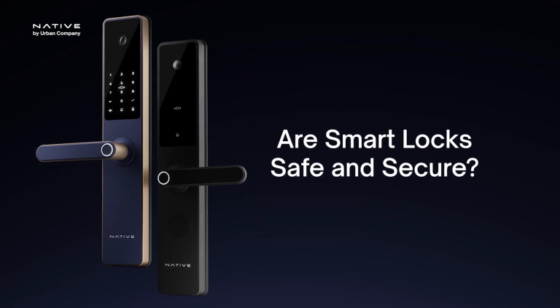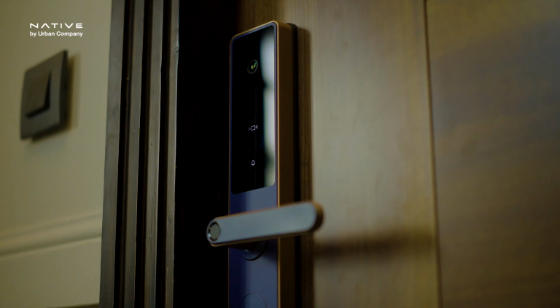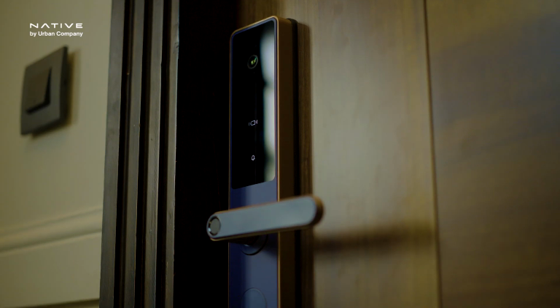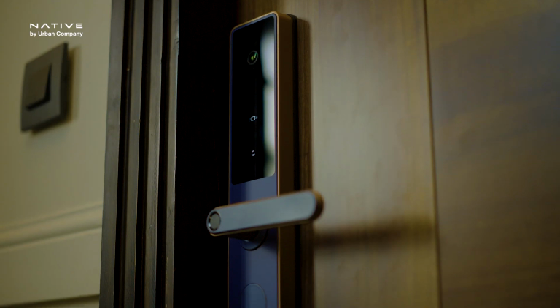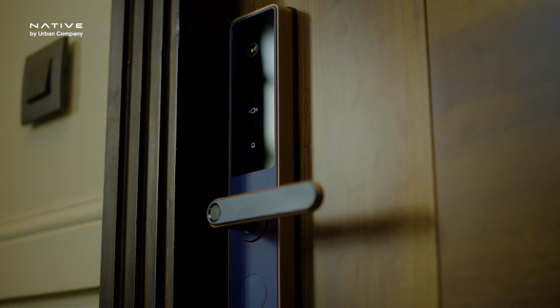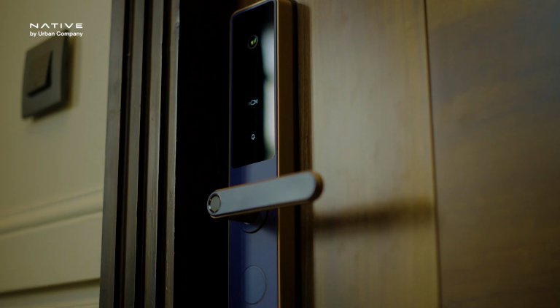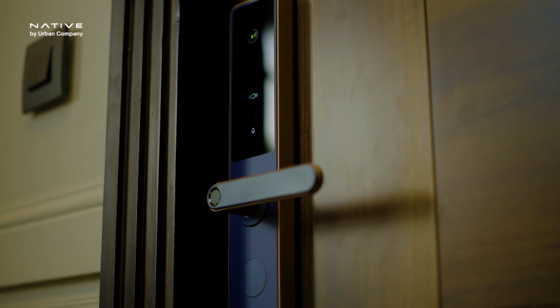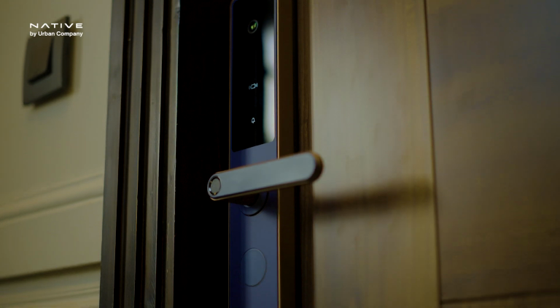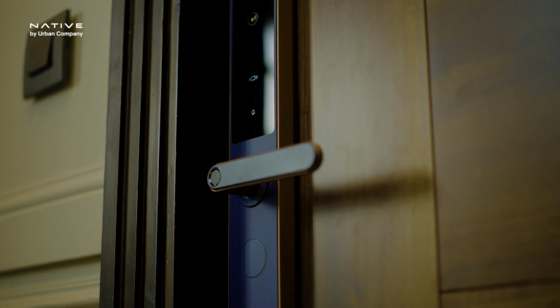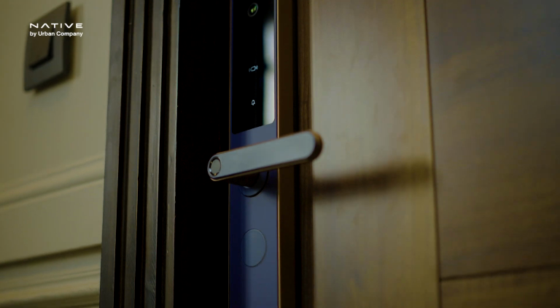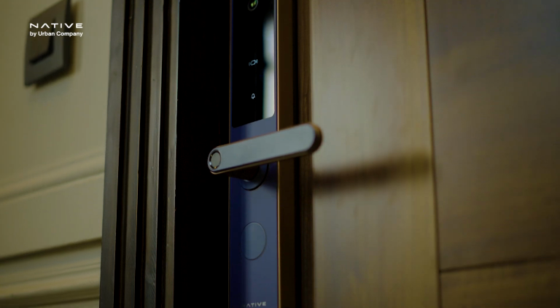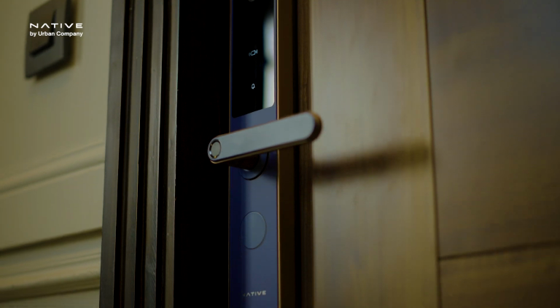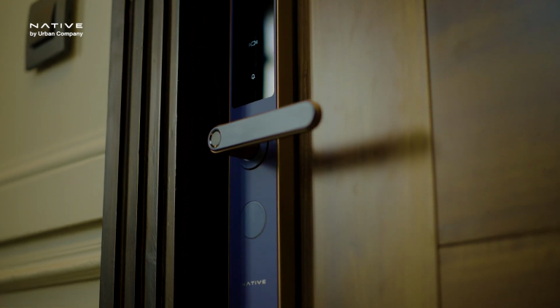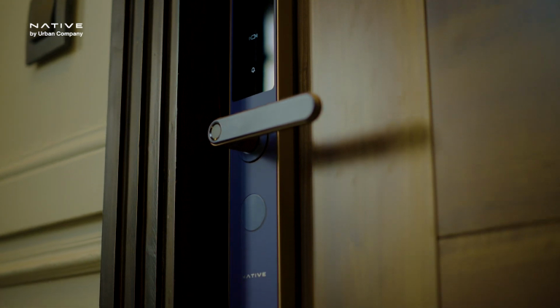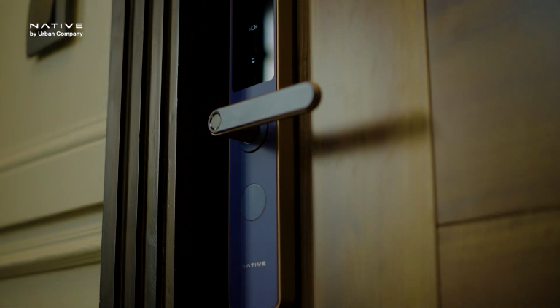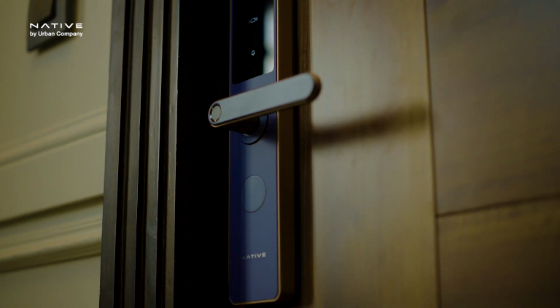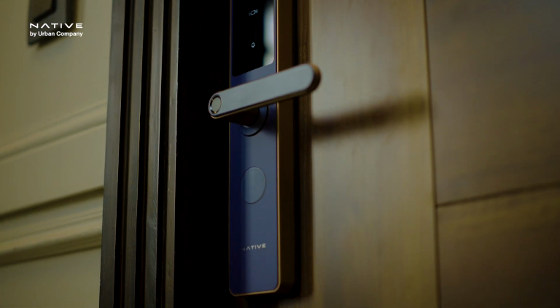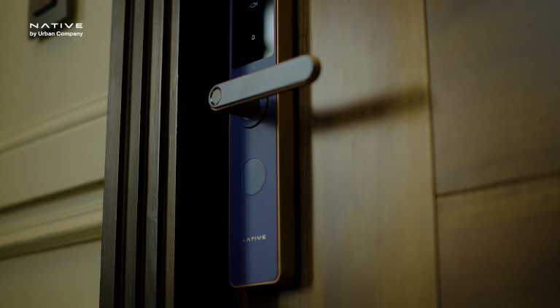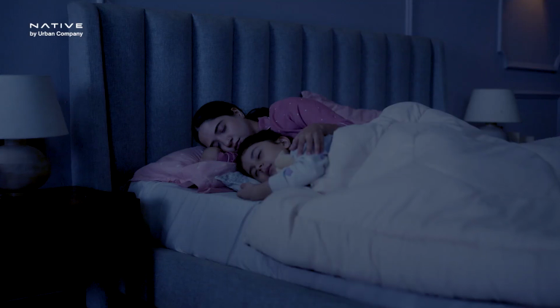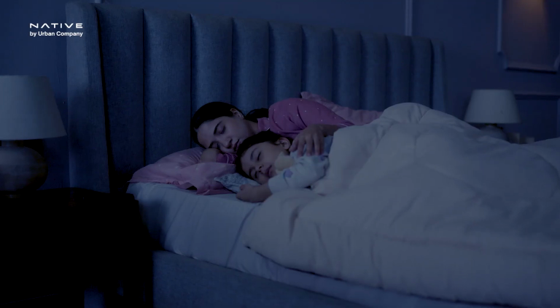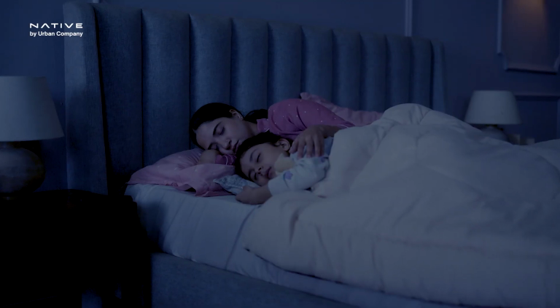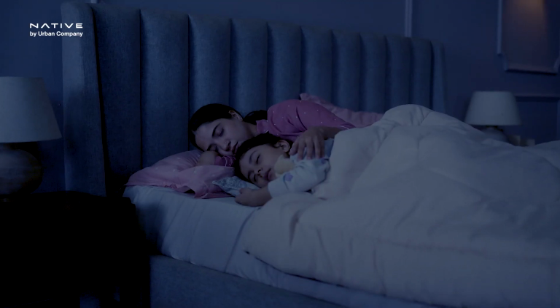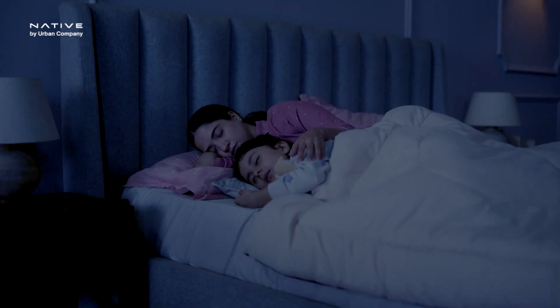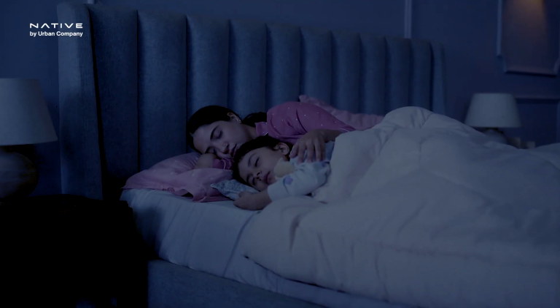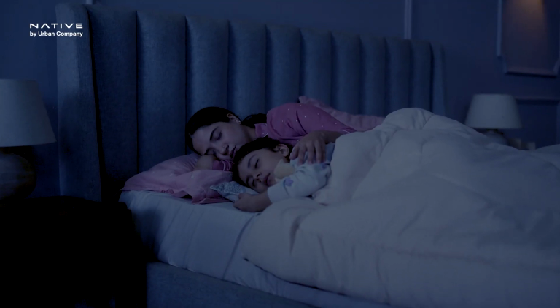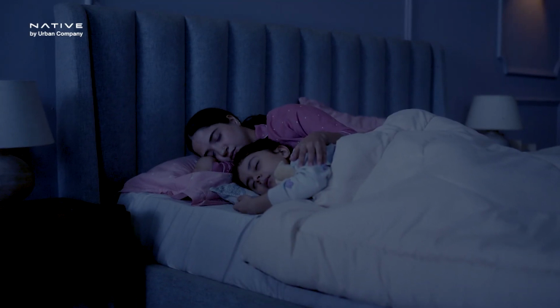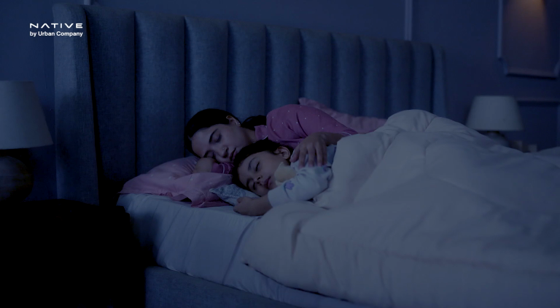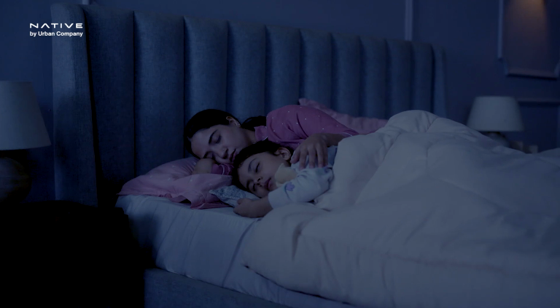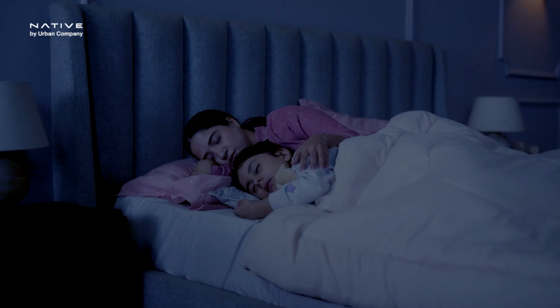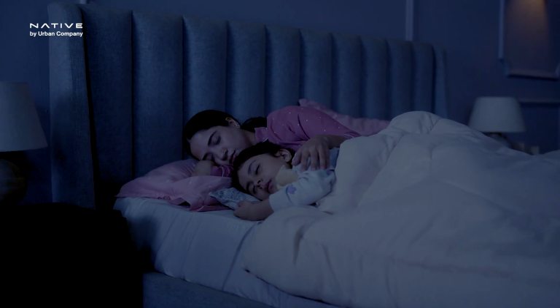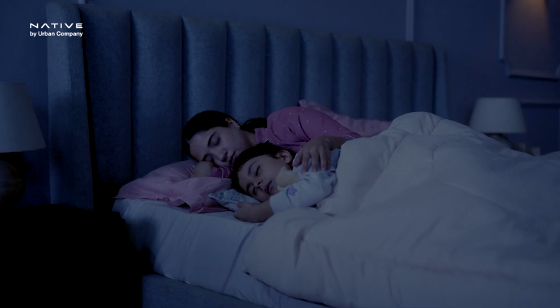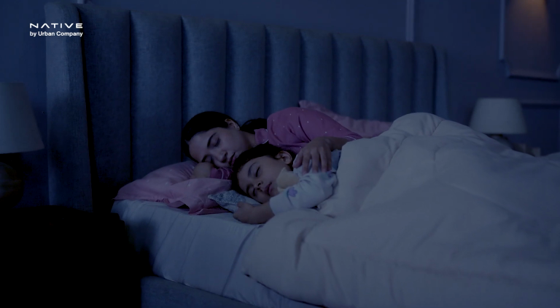Urban Company Smart Locks are specially designed and tested to provide ultimate security to you and your family. Let me show you how.